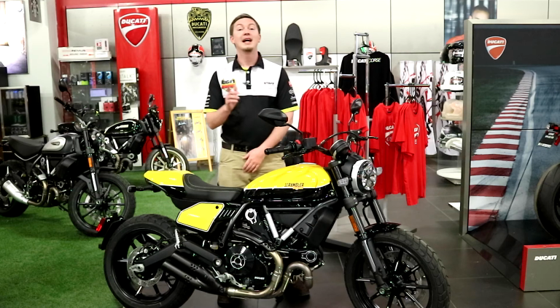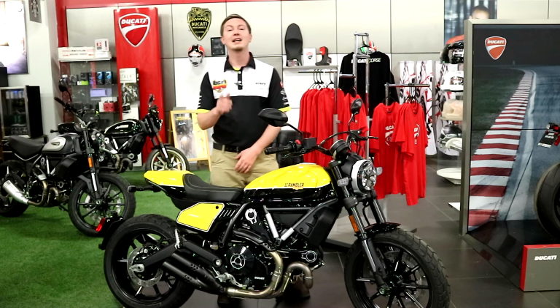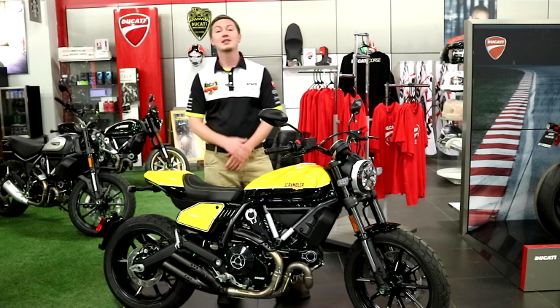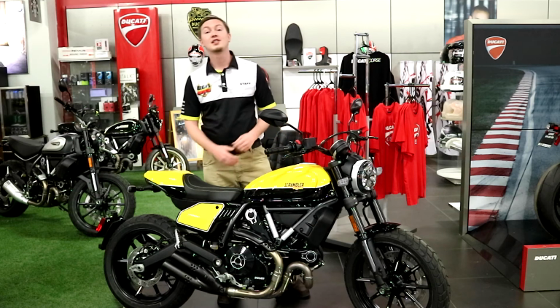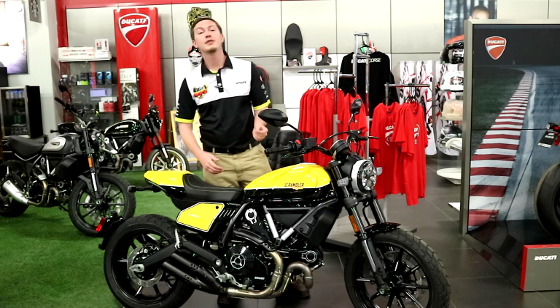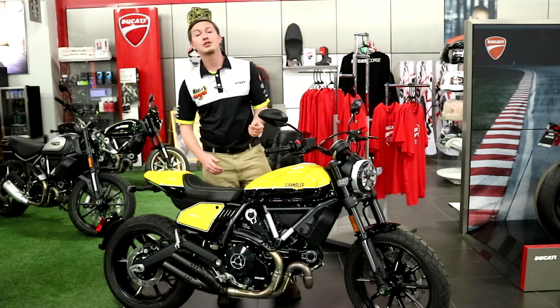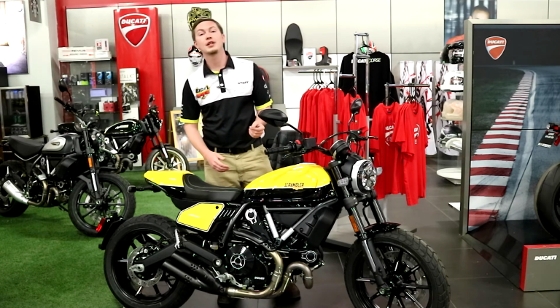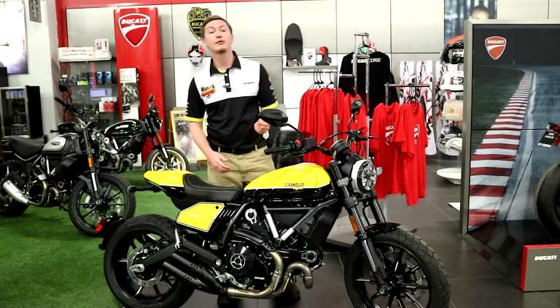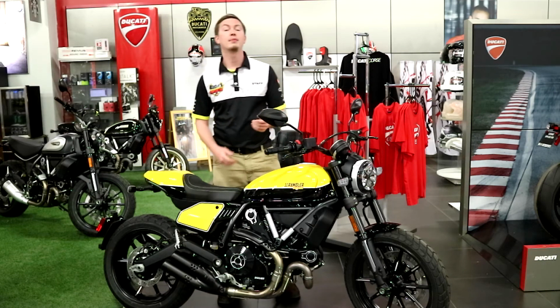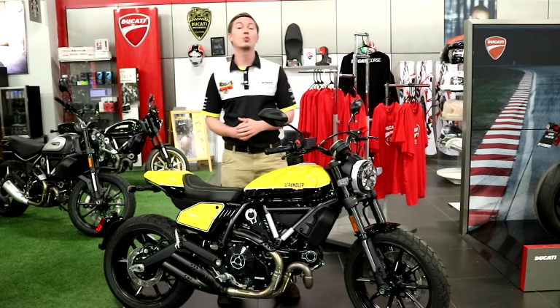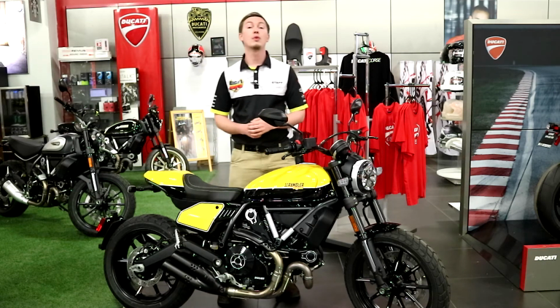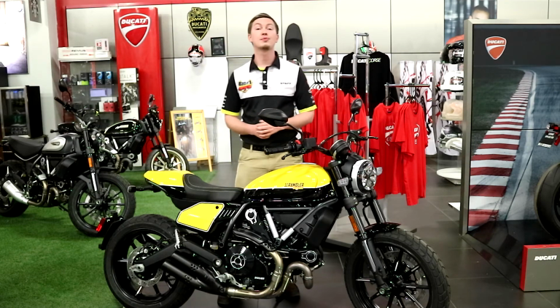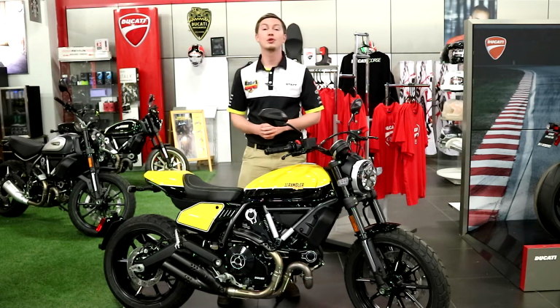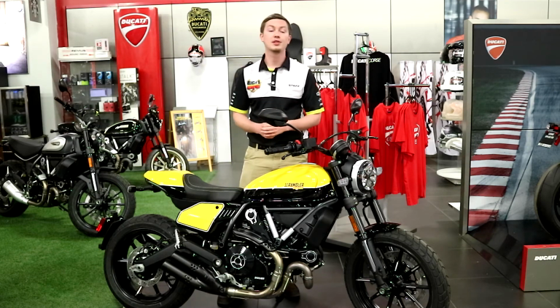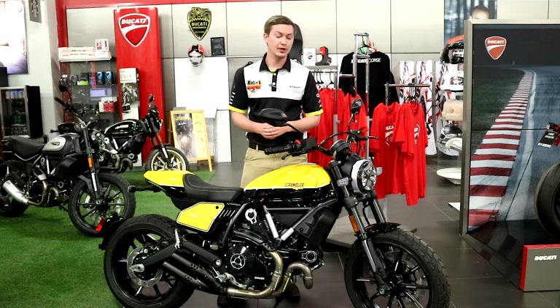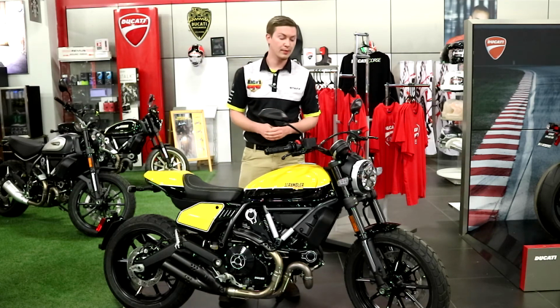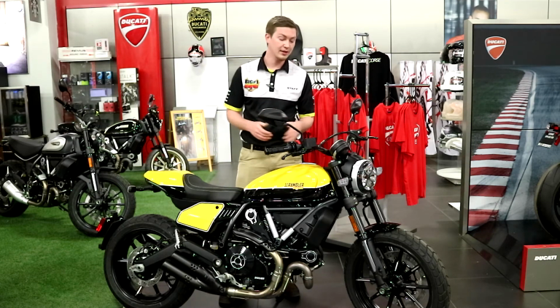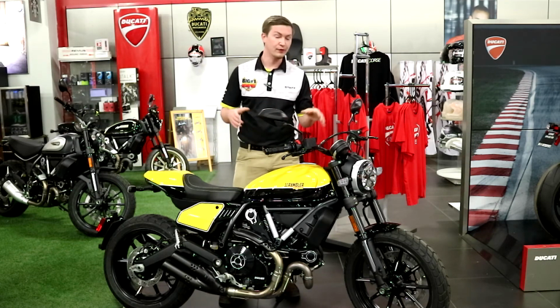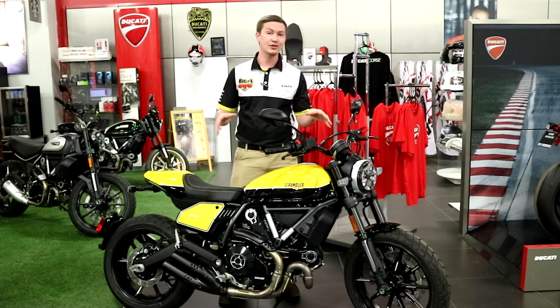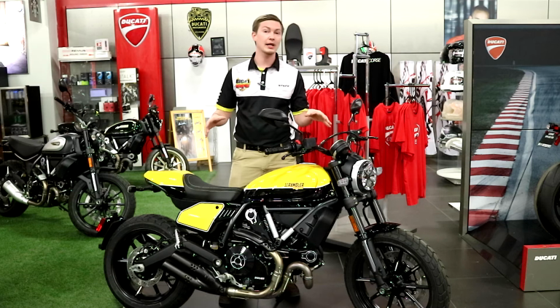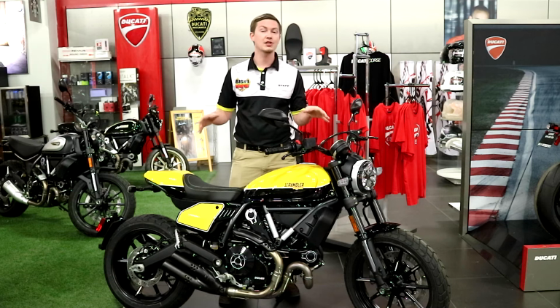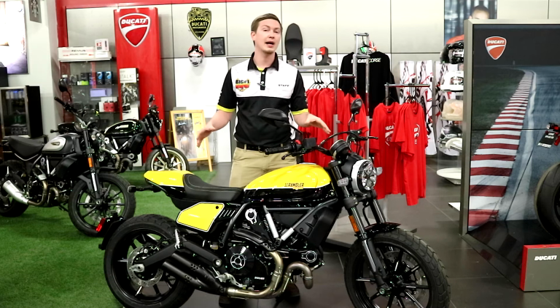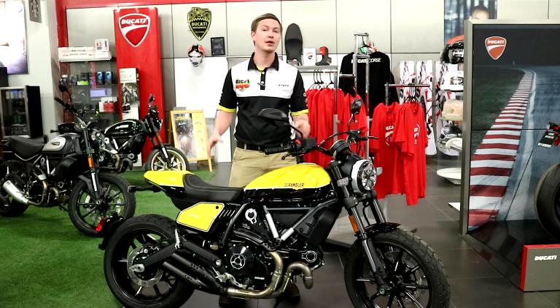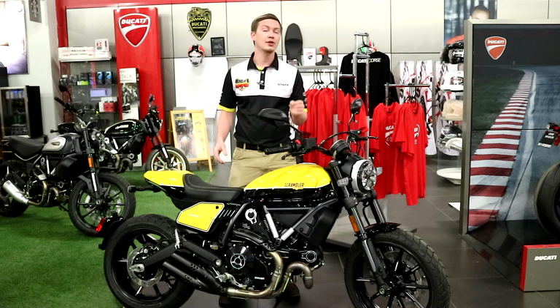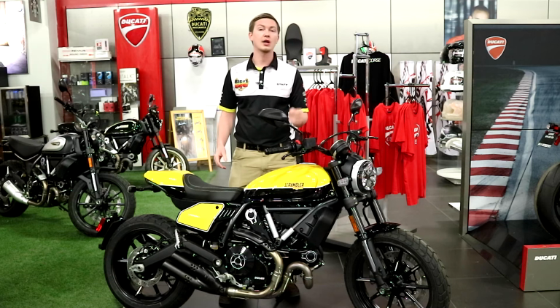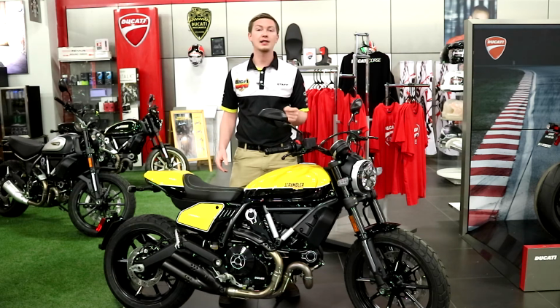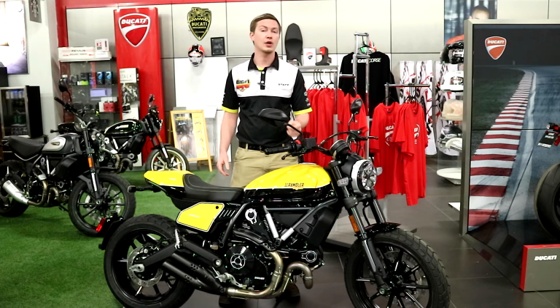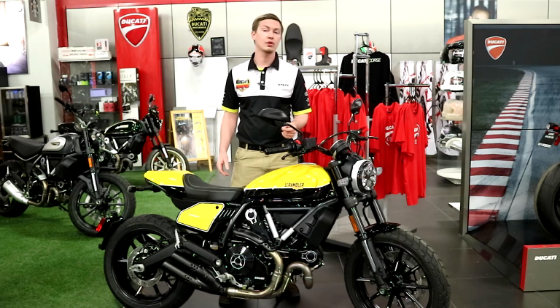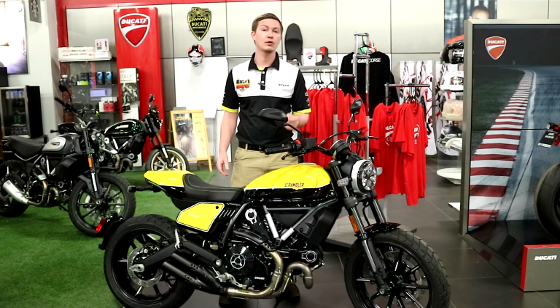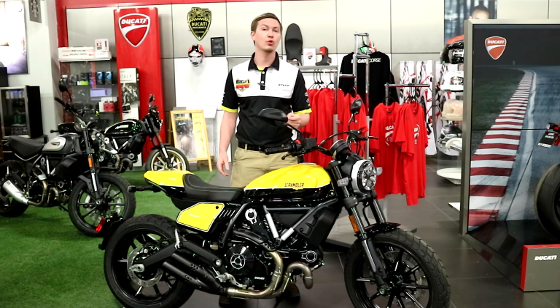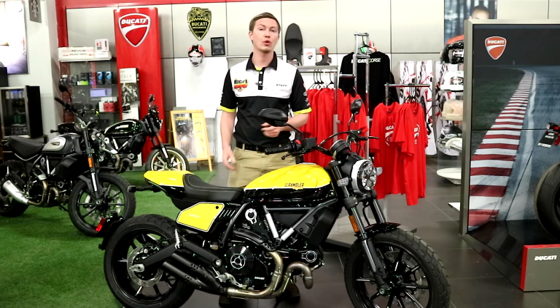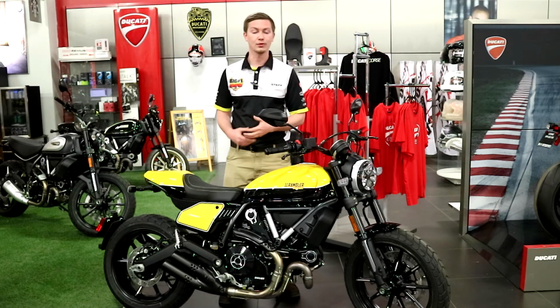Hey guys, Steven Nestert here from Big Number One Motorsports to tell you about the Flat Track Inspired Ducati Scrambler Full Throttle.